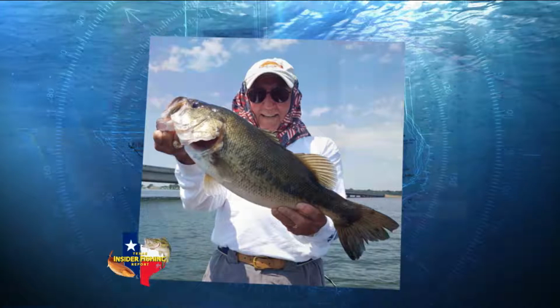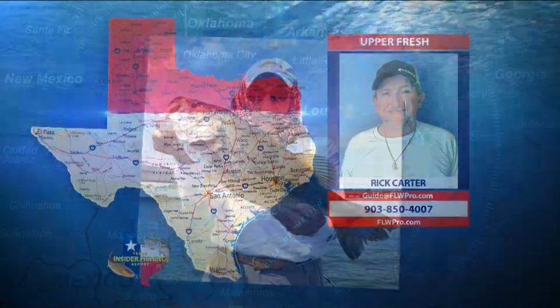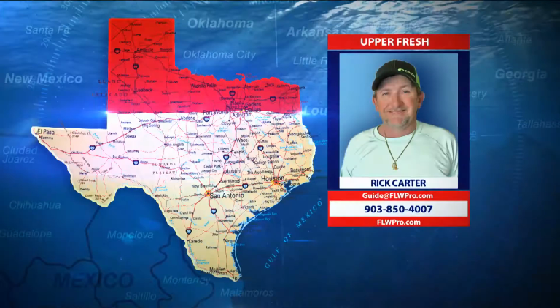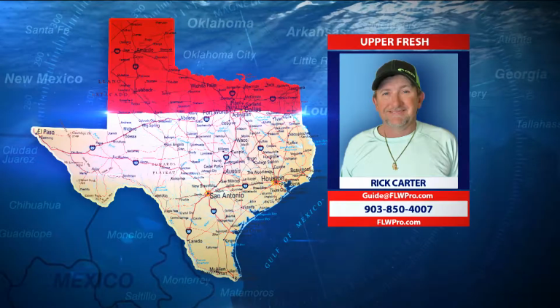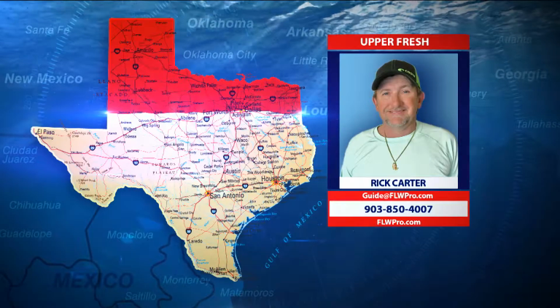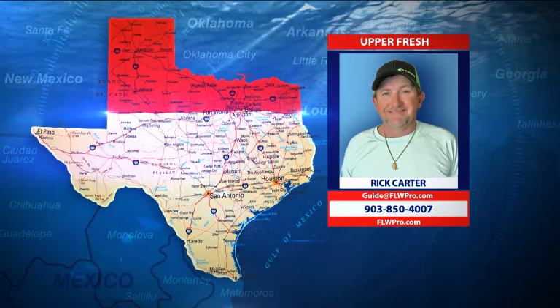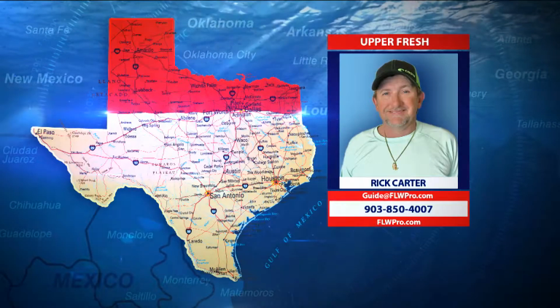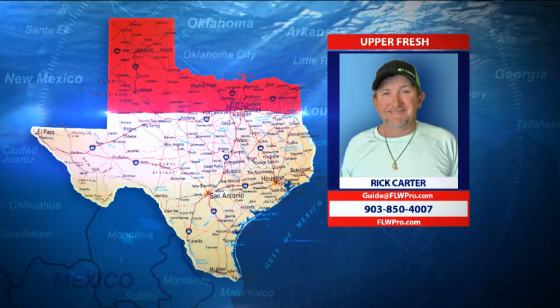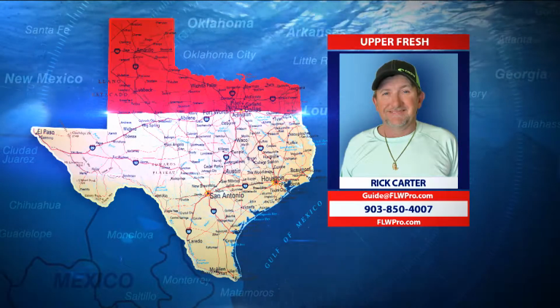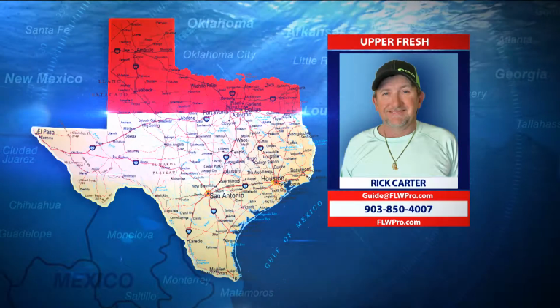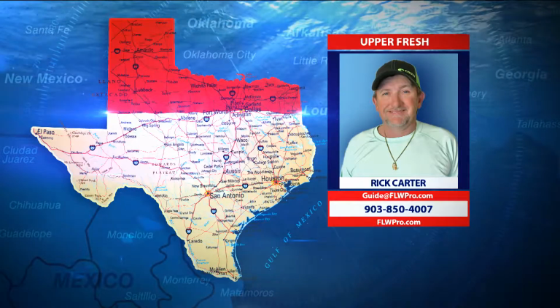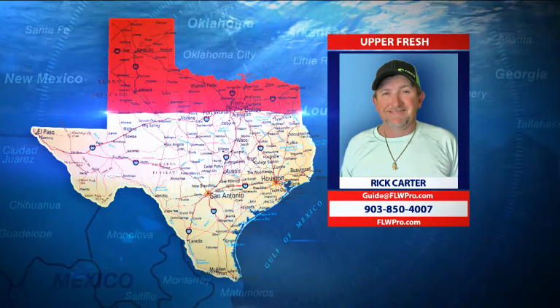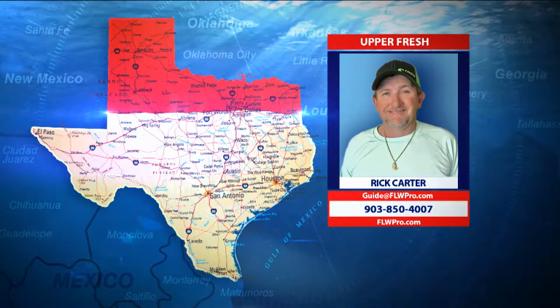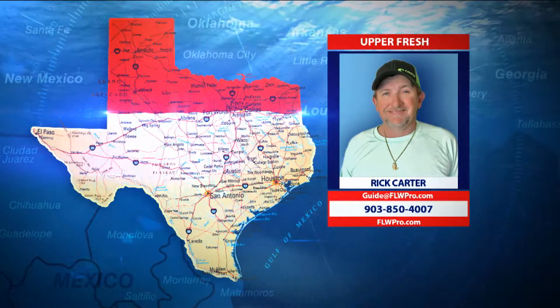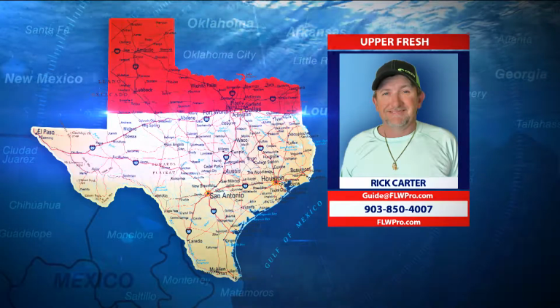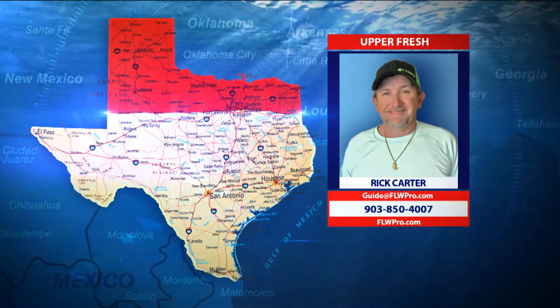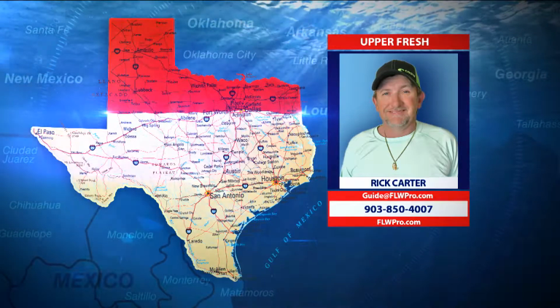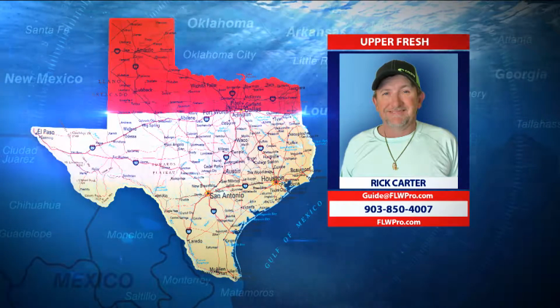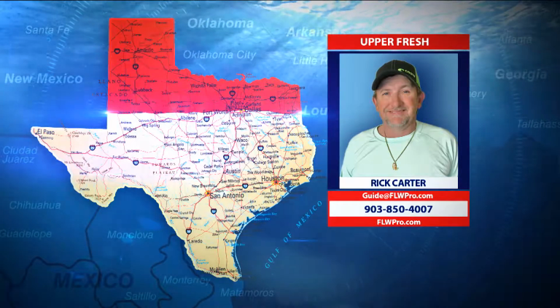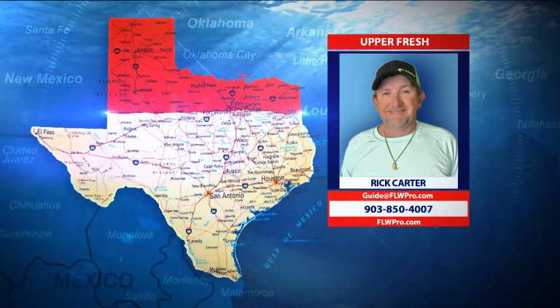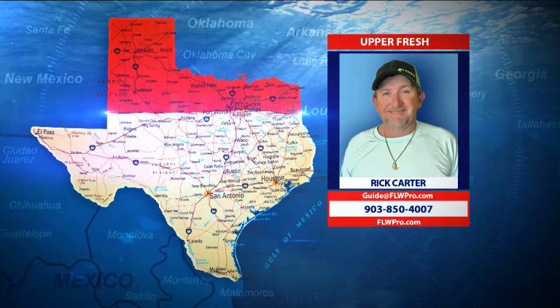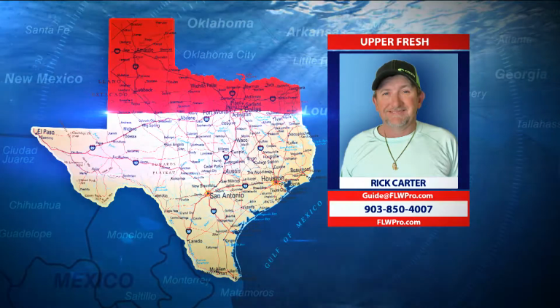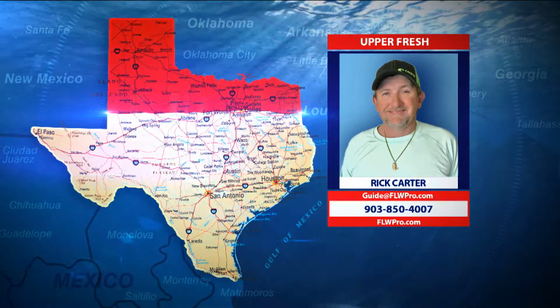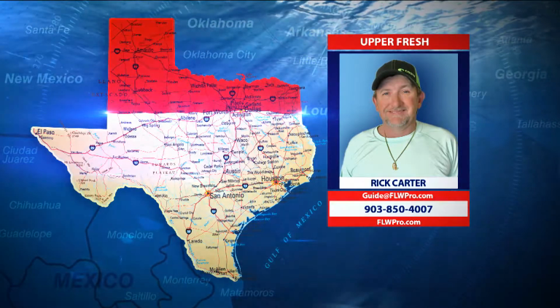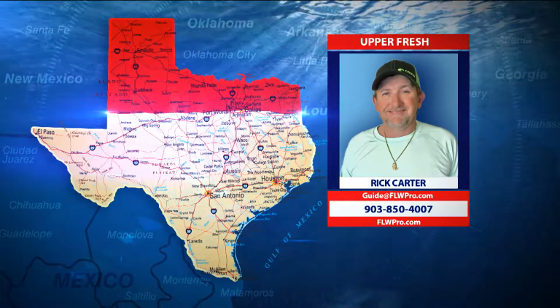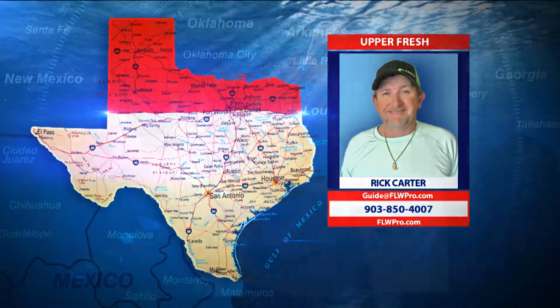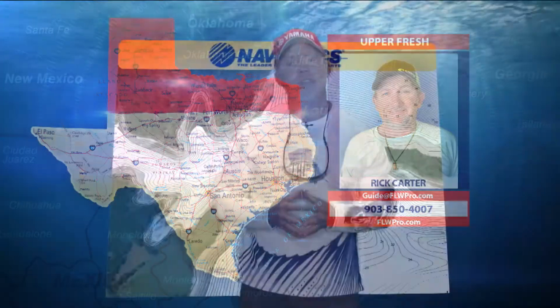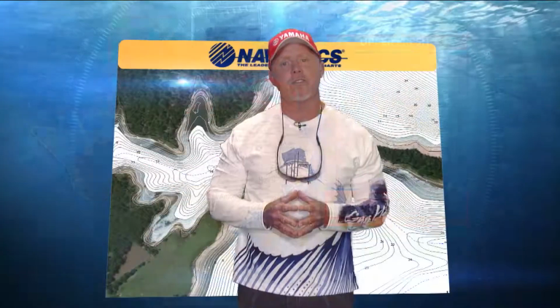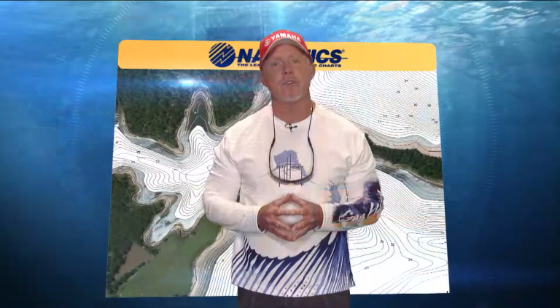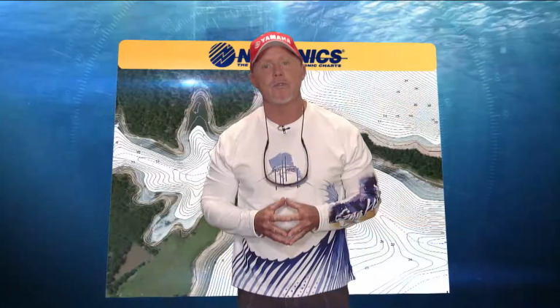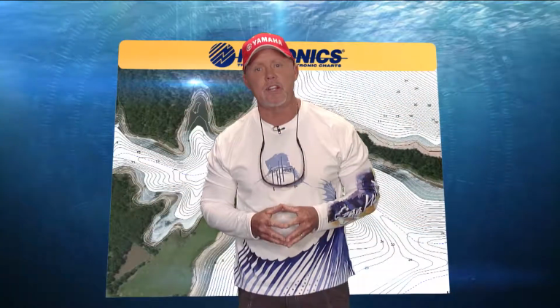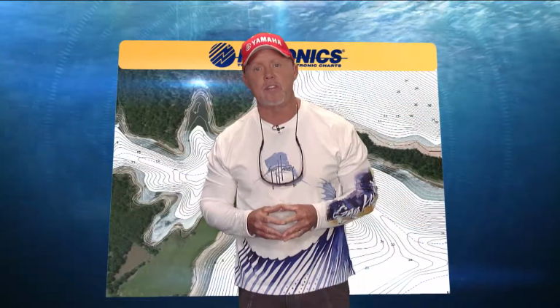Before we go on to stripers, I want to actually talk about the Navionics from your region.